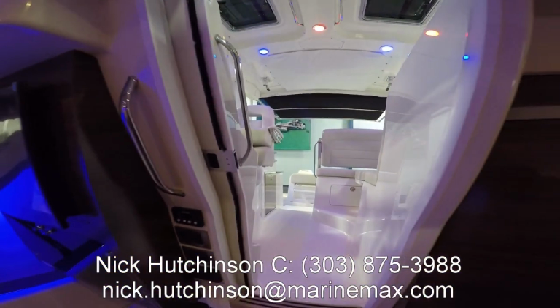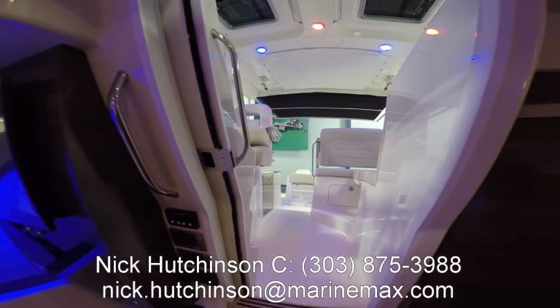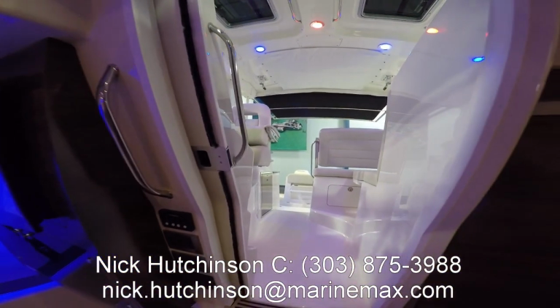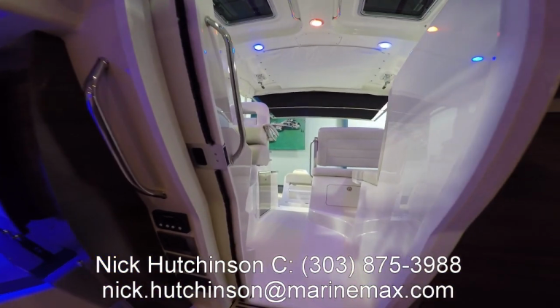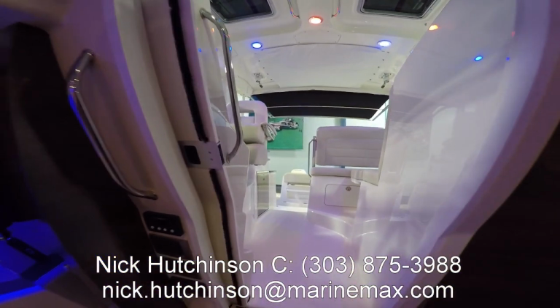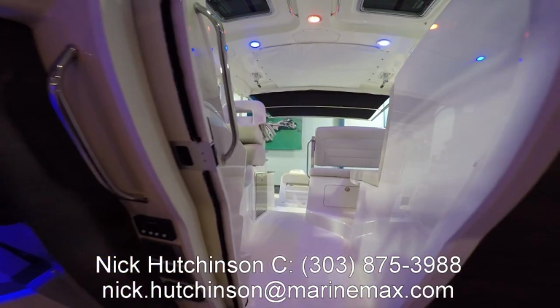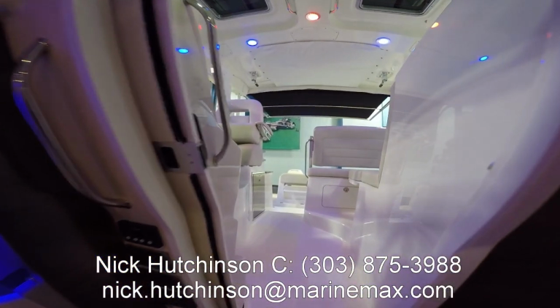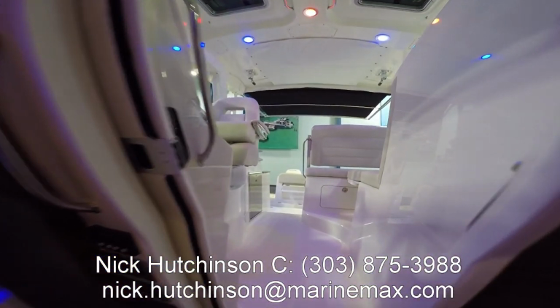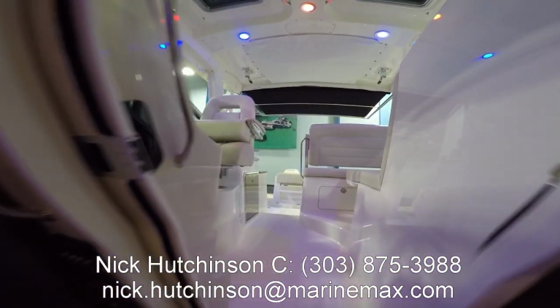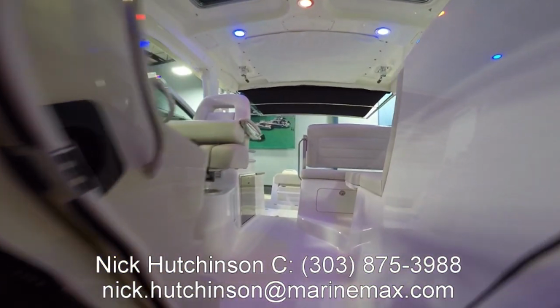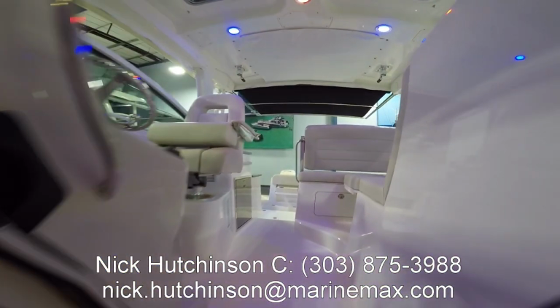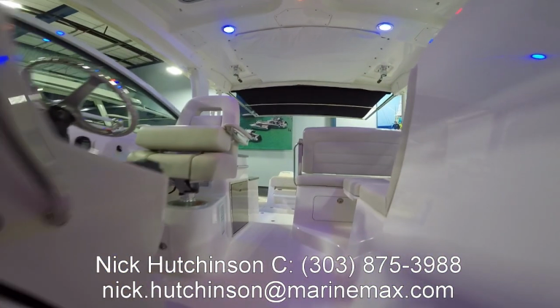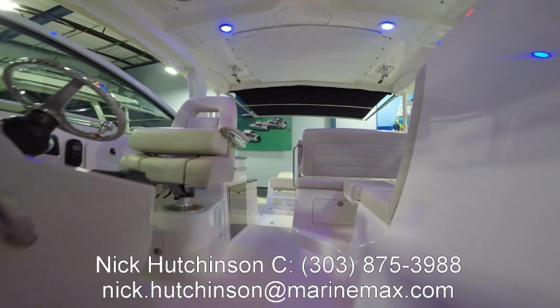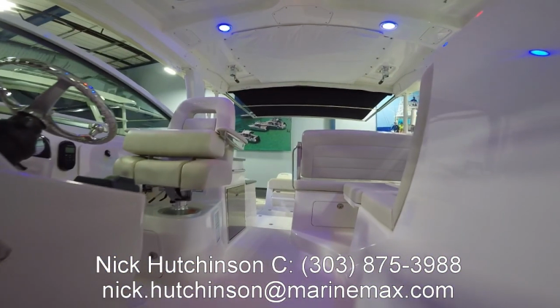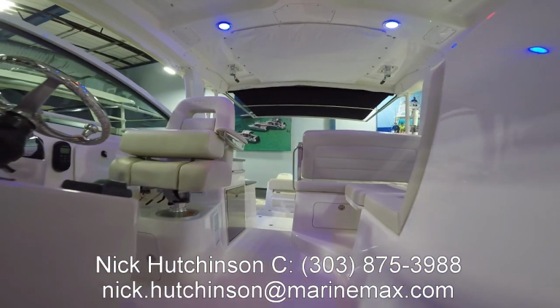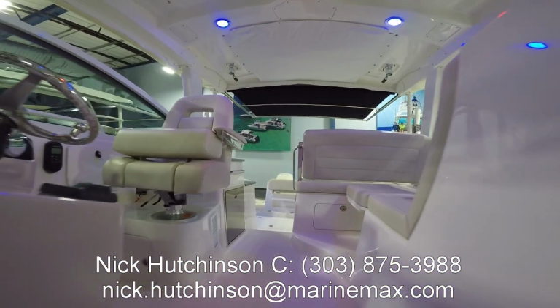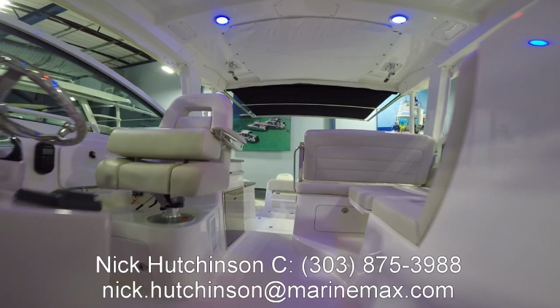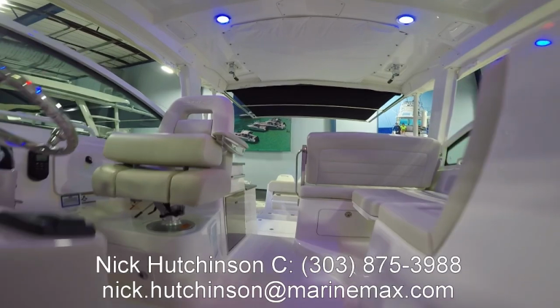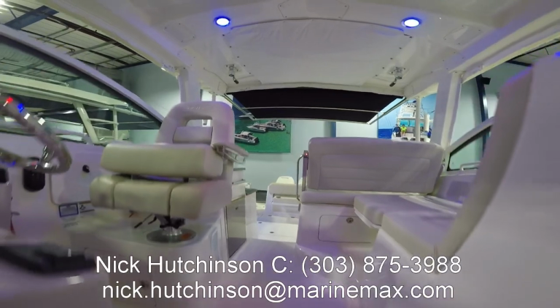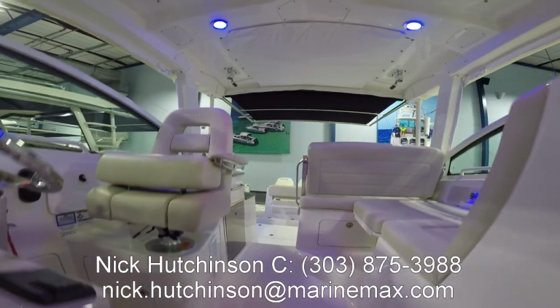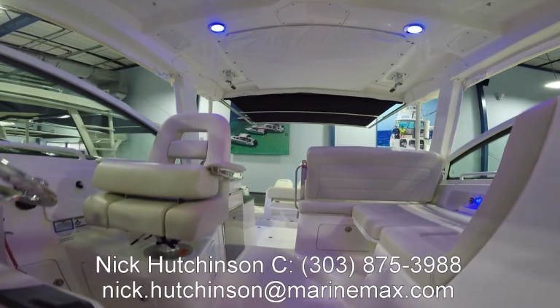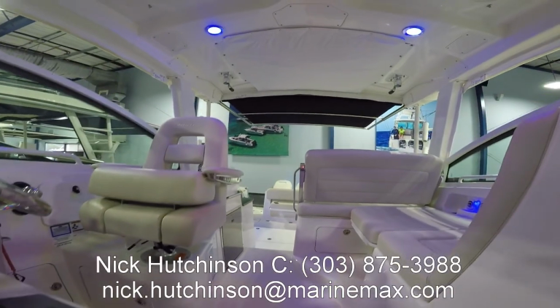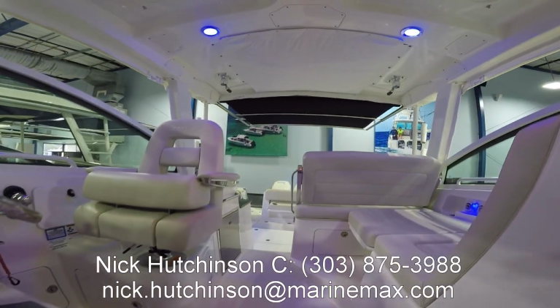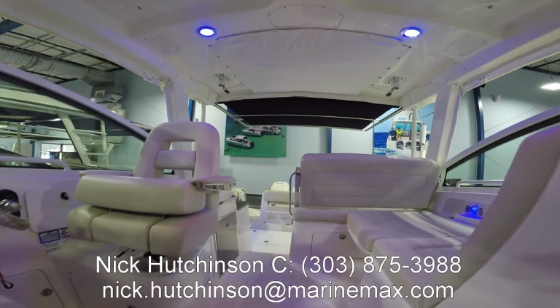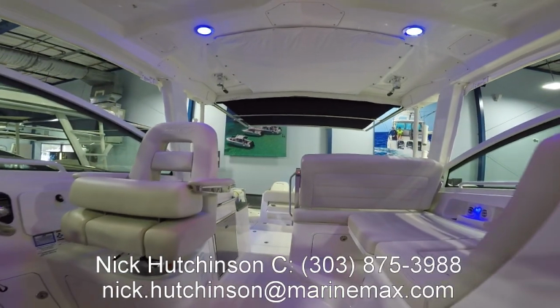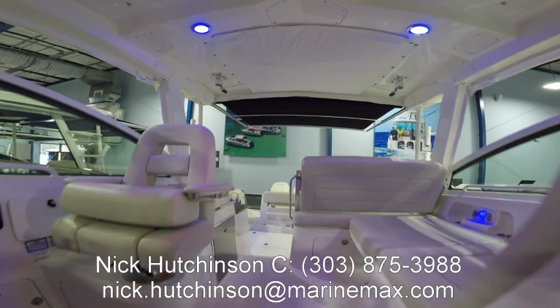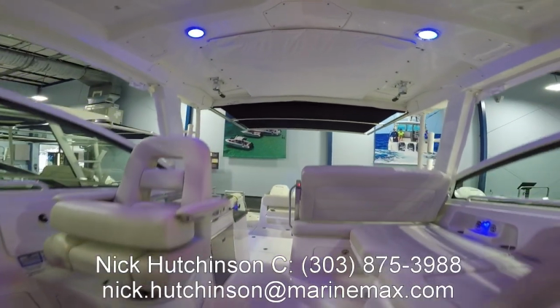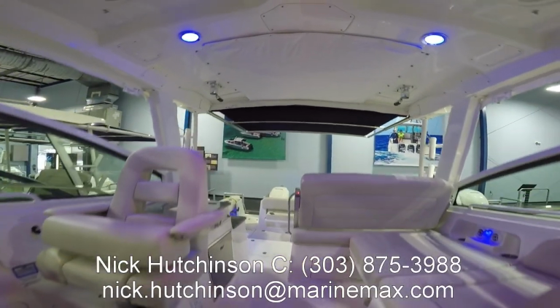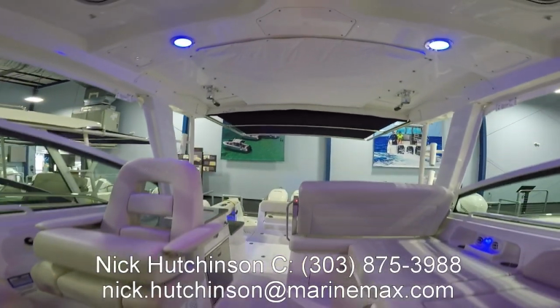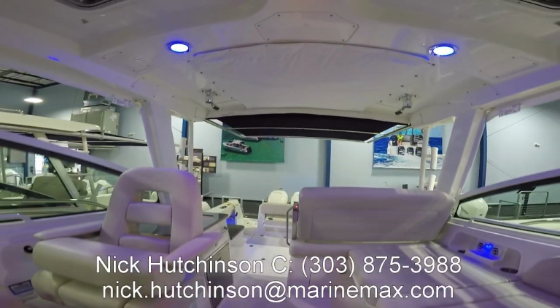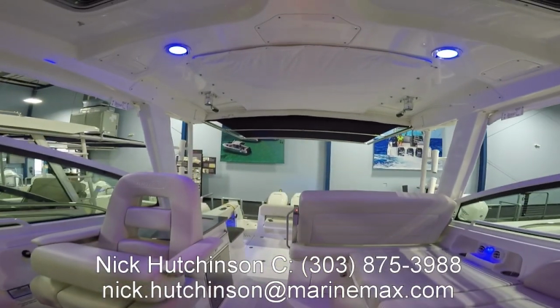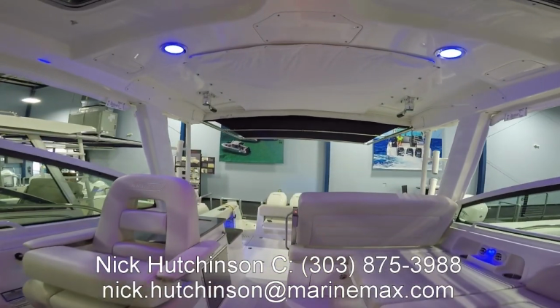If you have any other questions about this amazing boat, feel free to give me a call, shoot me a text, or send me an email. My information is right there below — I'm happy to help.